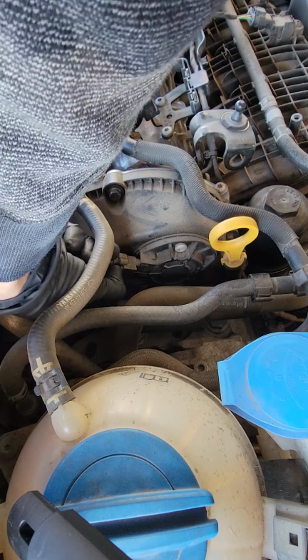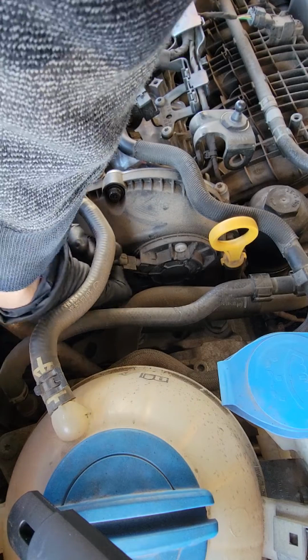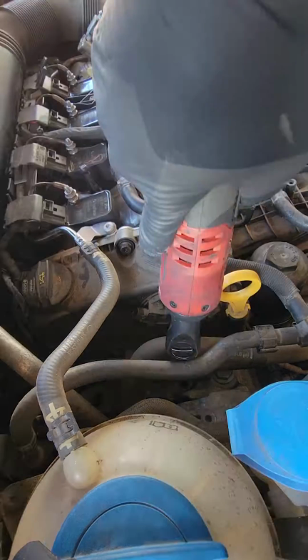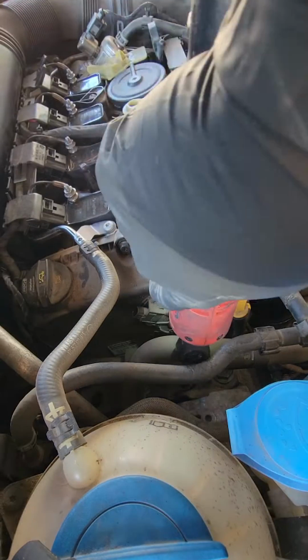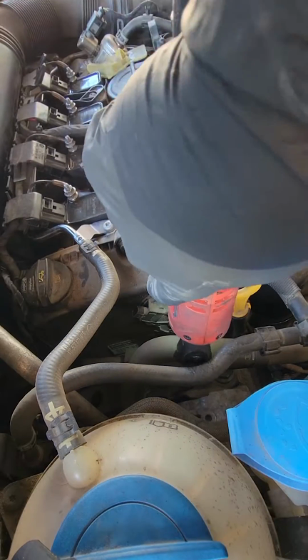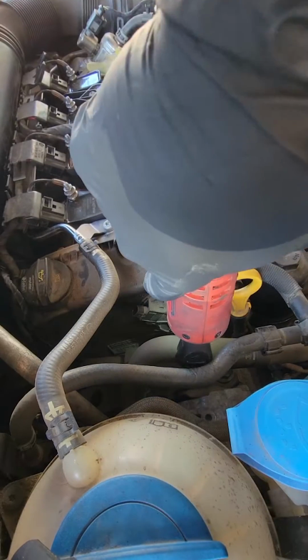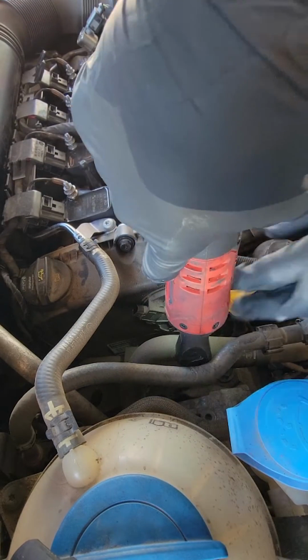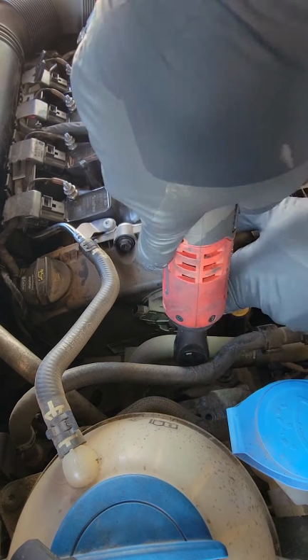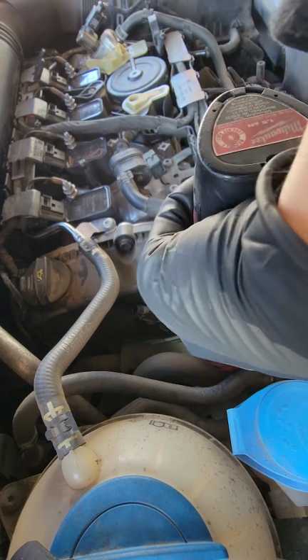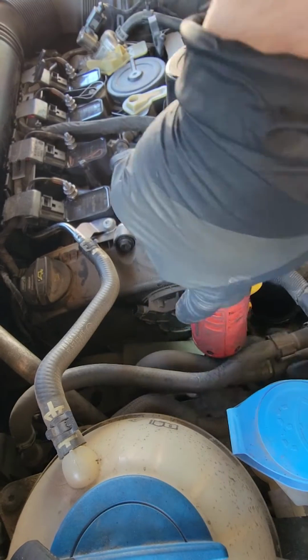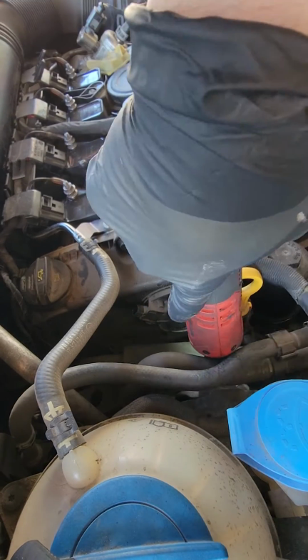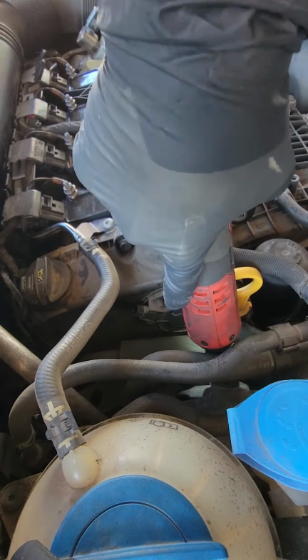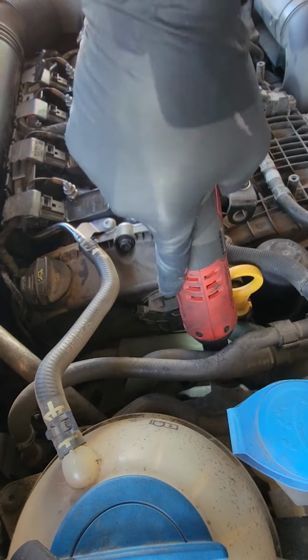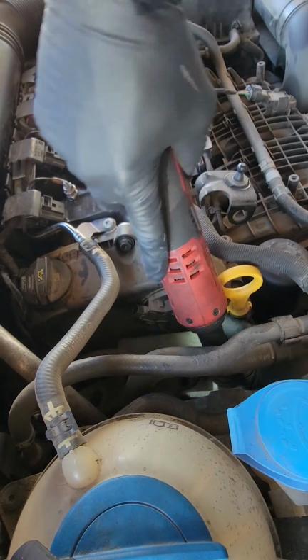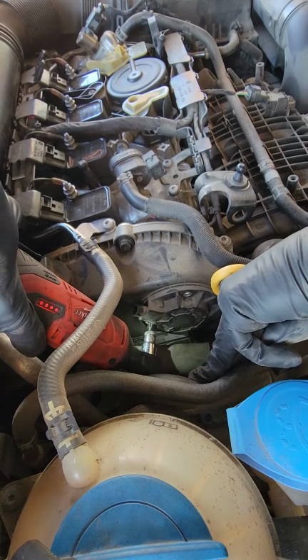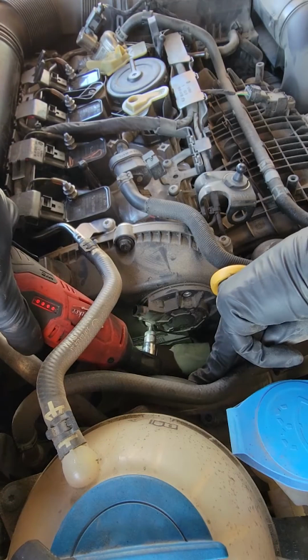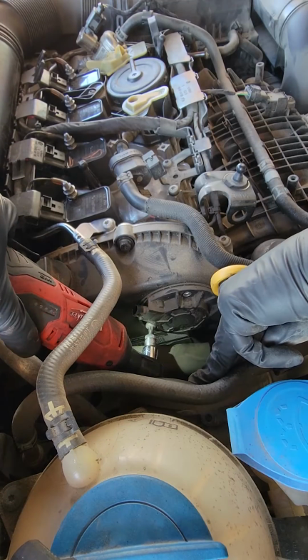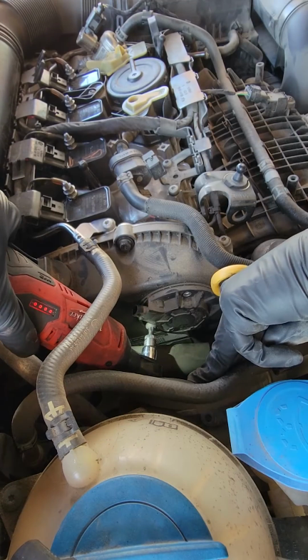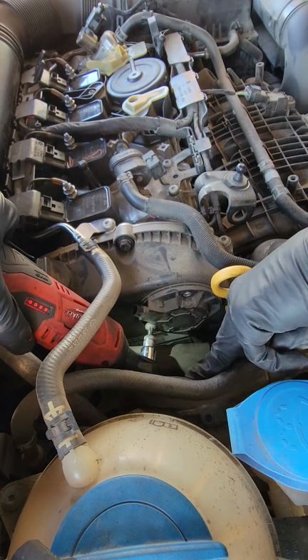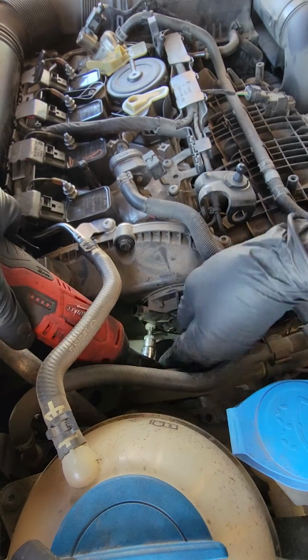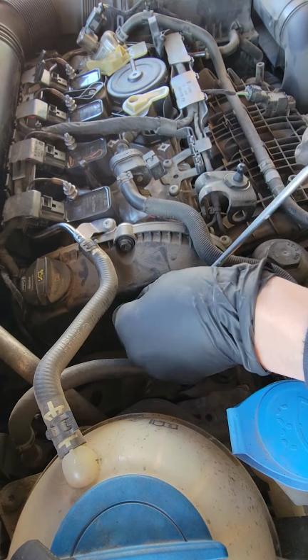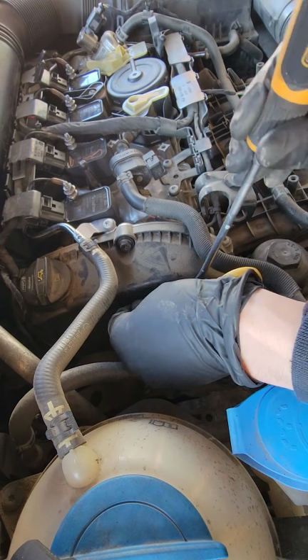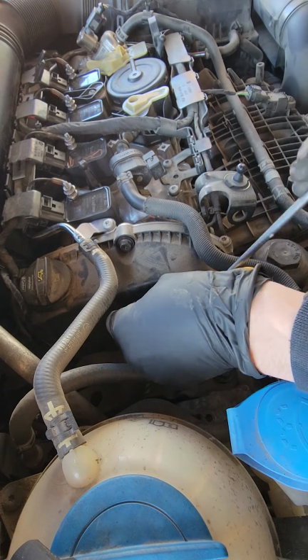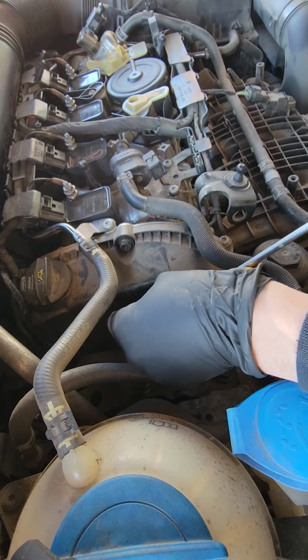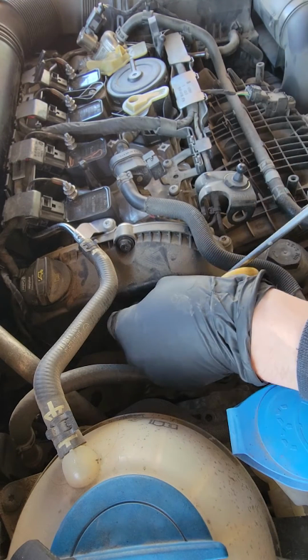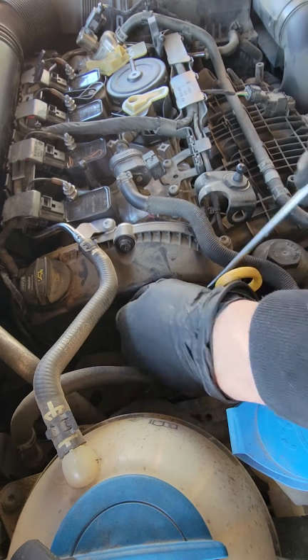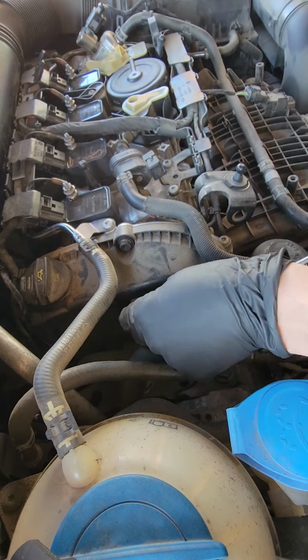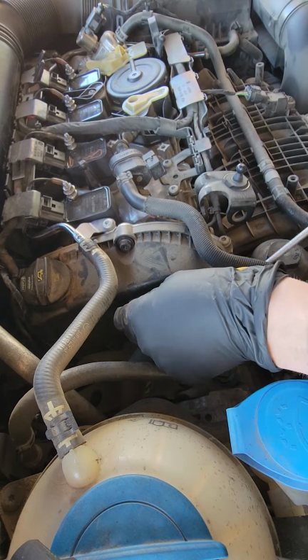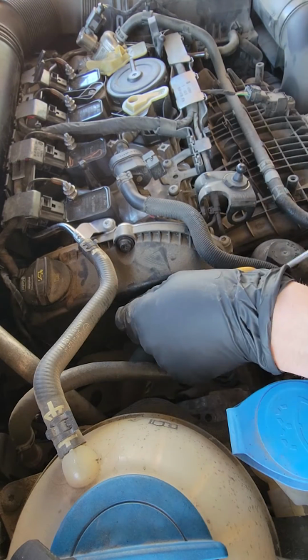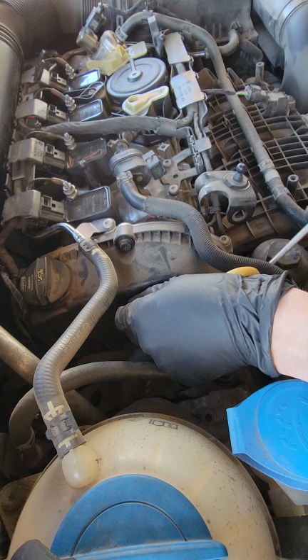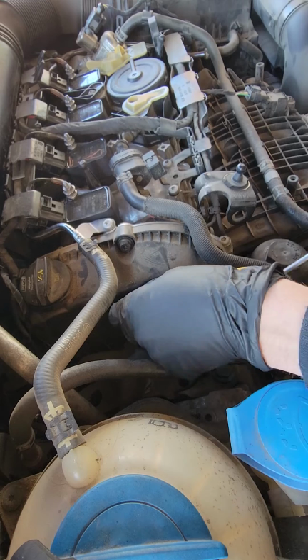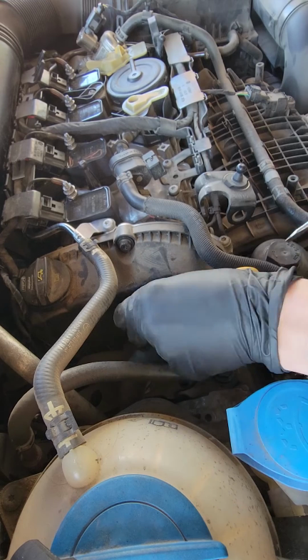The most common problem for this is the camshaft magnetic adjuster right here, so we're gonna pop that off and take a look.